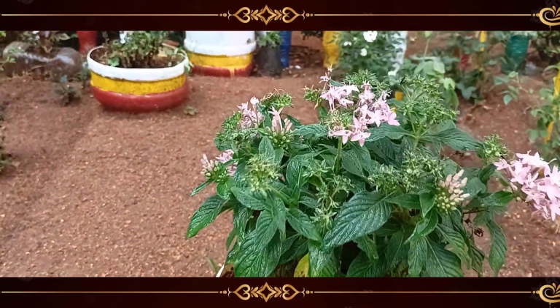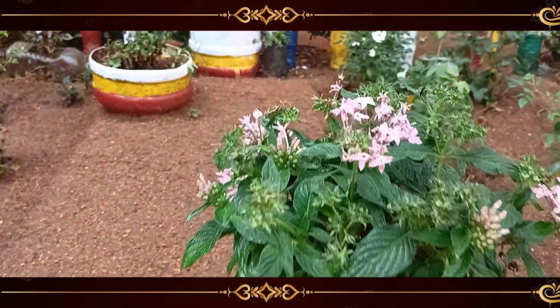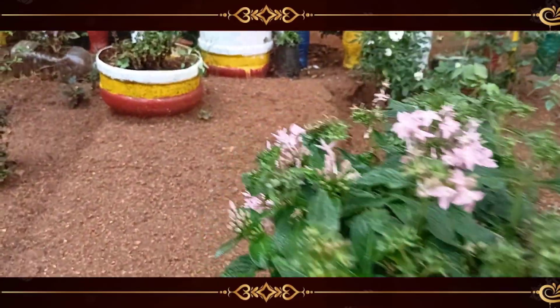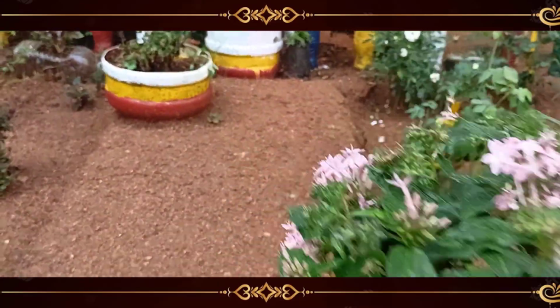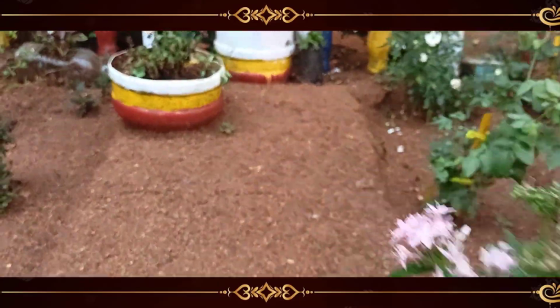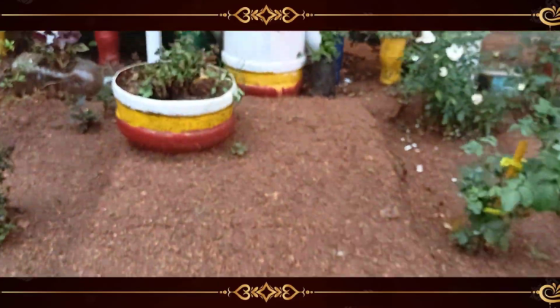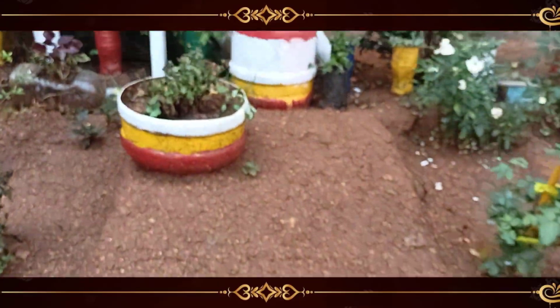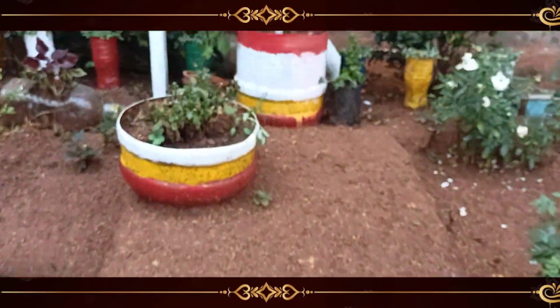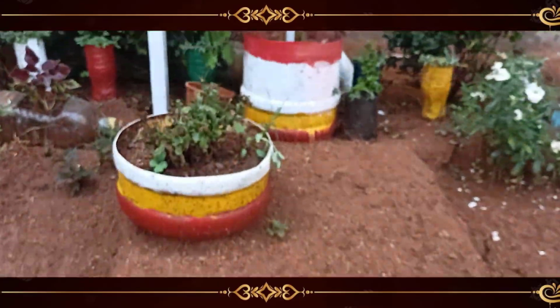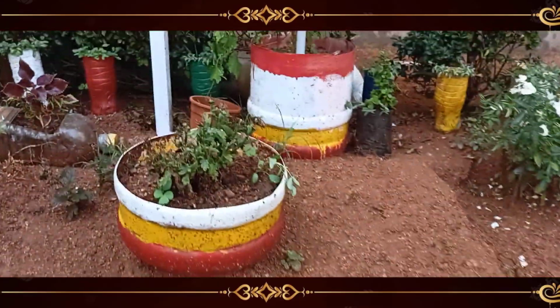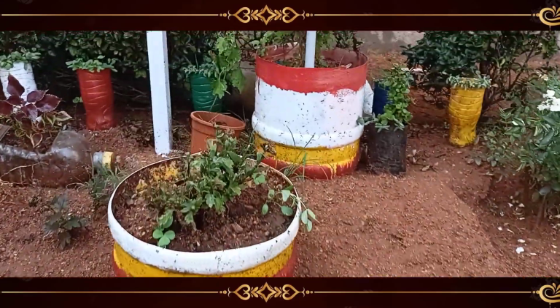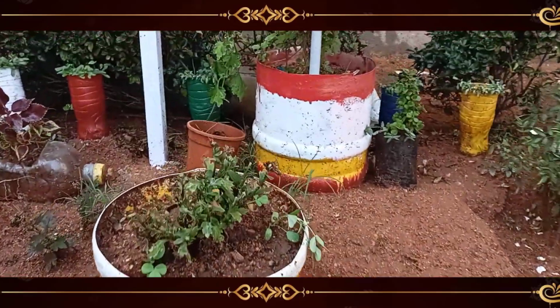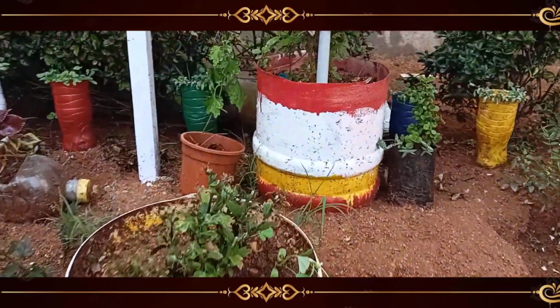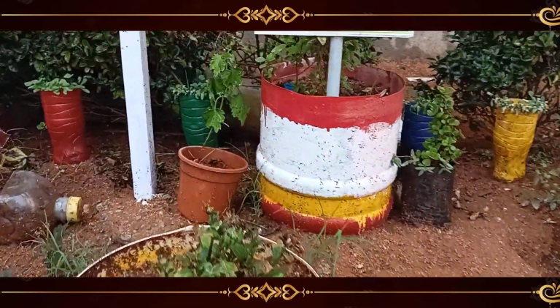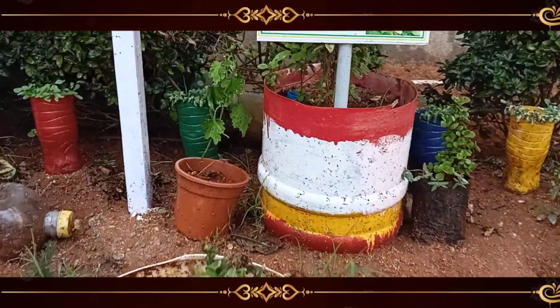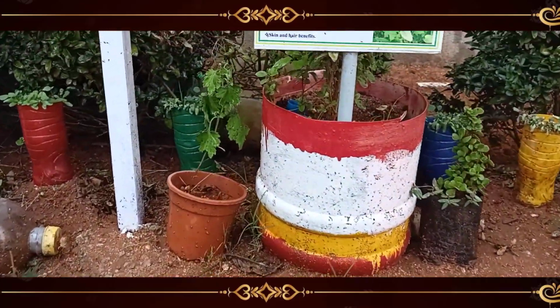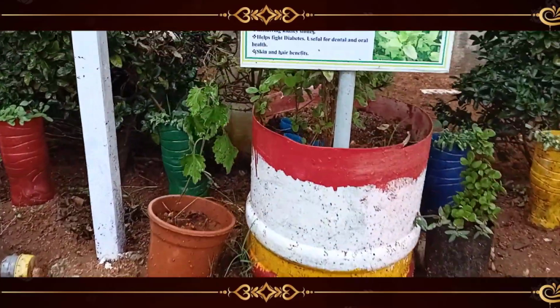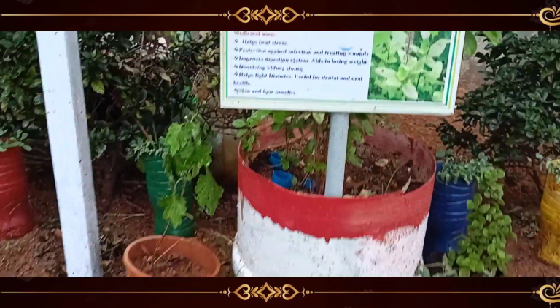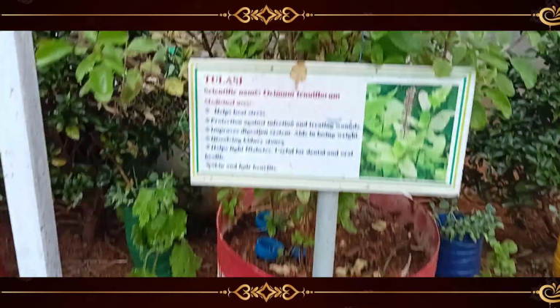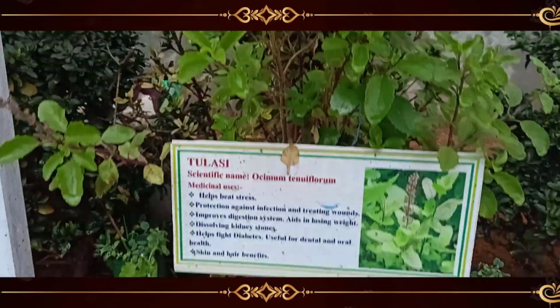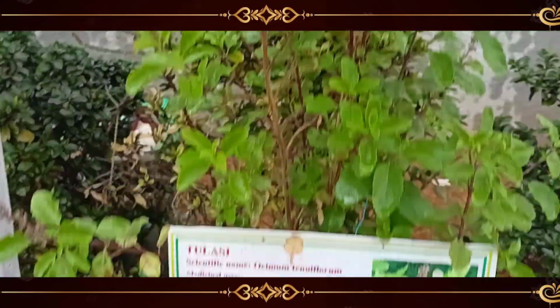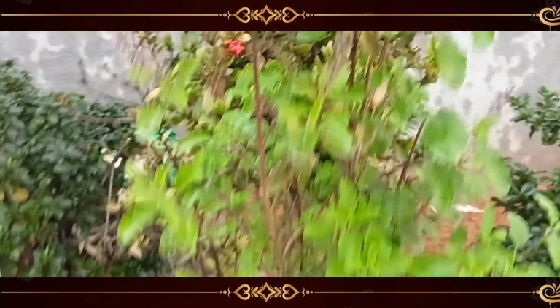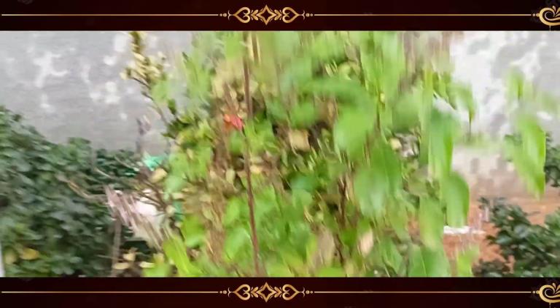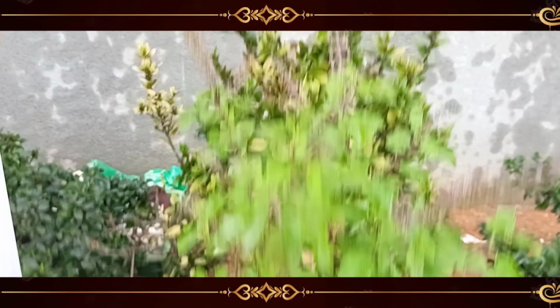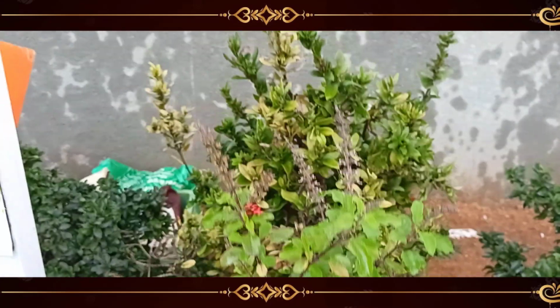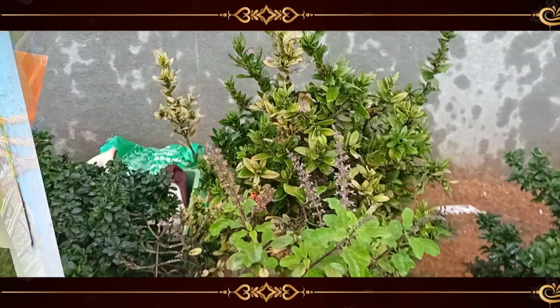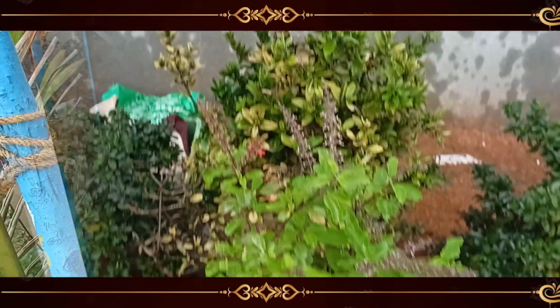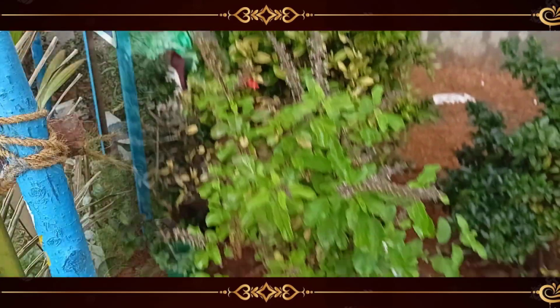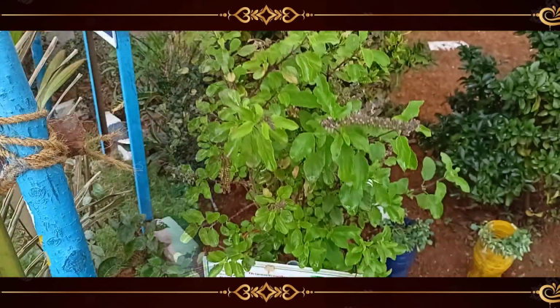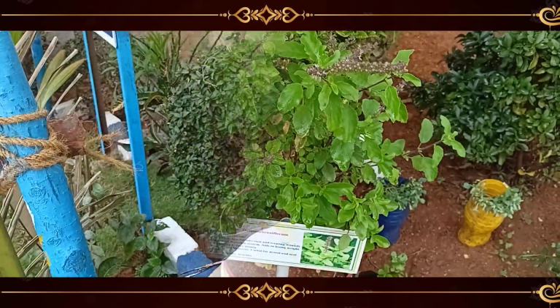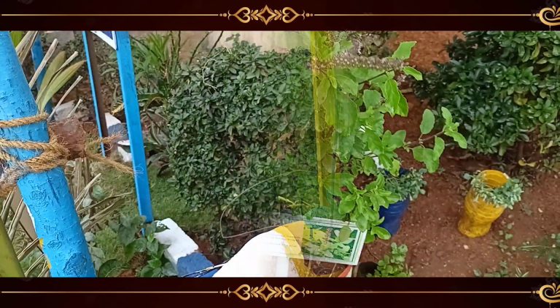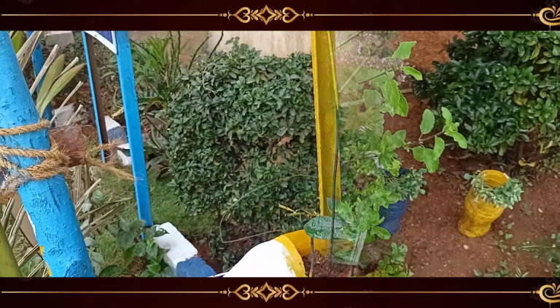Here we have a quick glimpse of the garden.